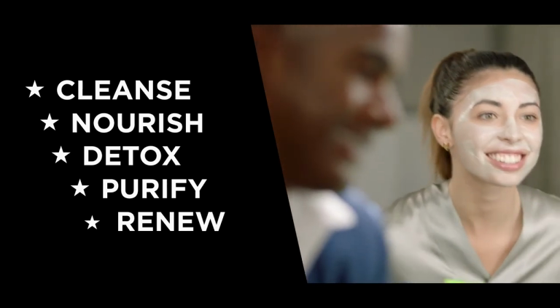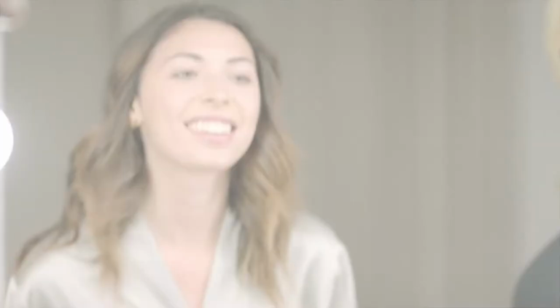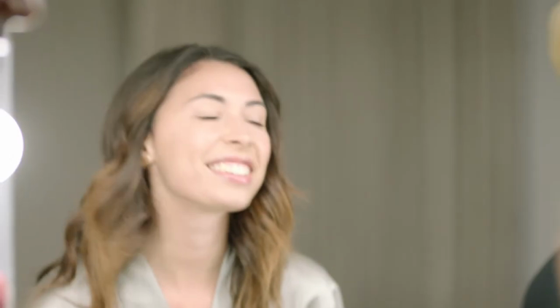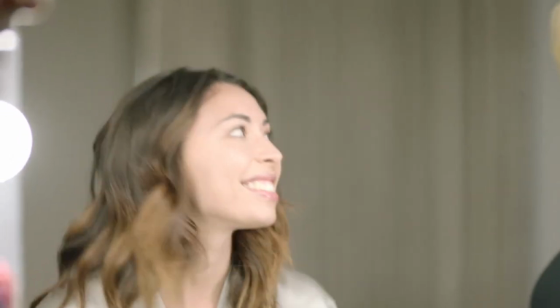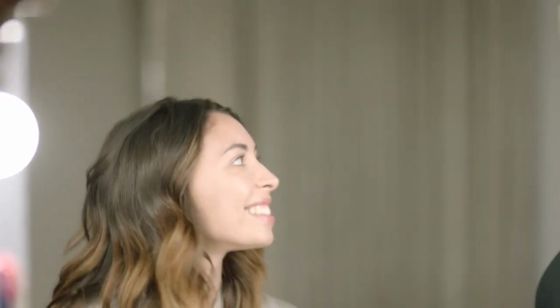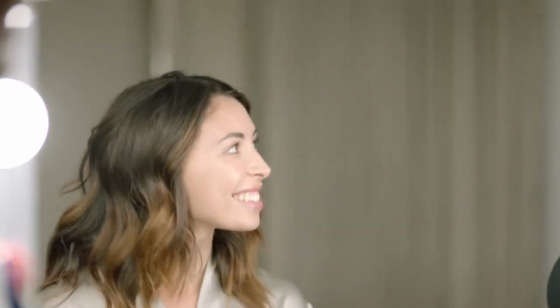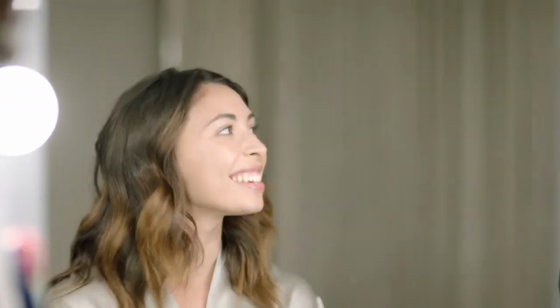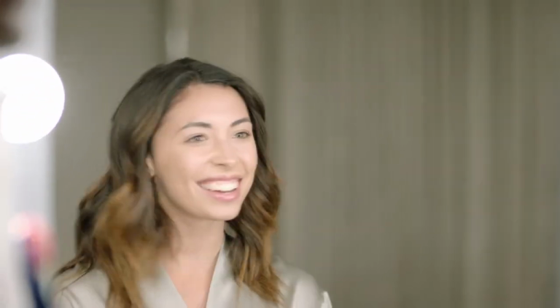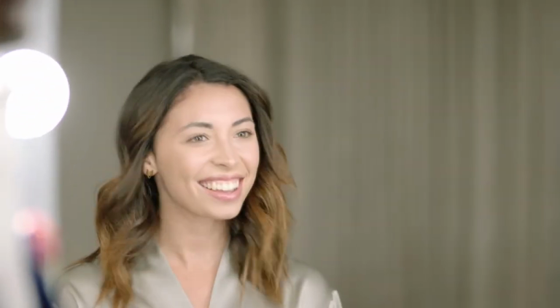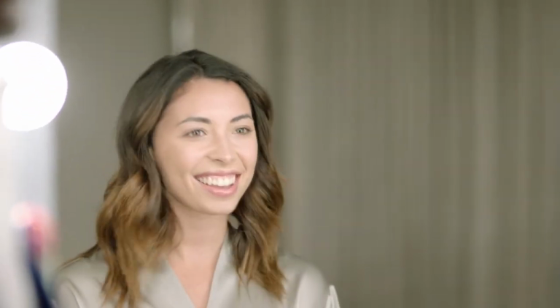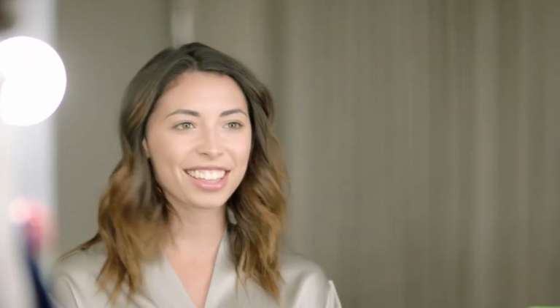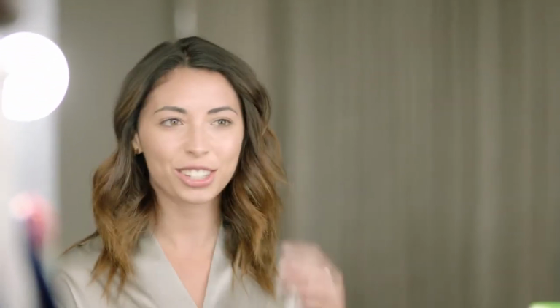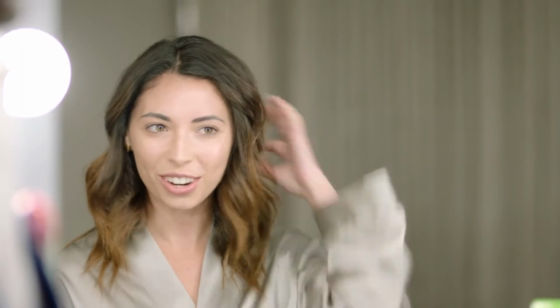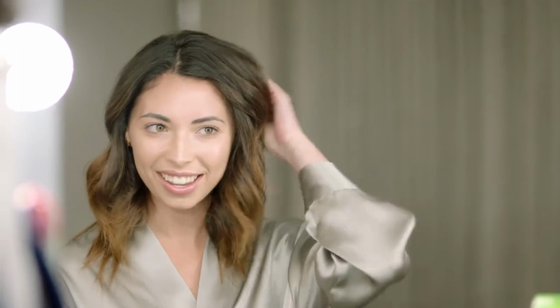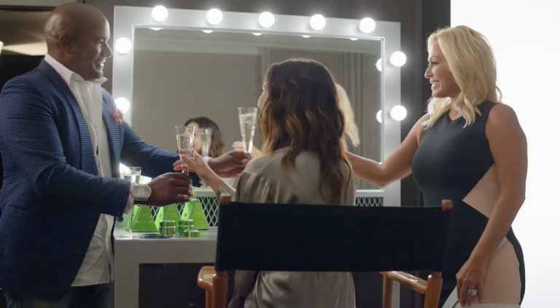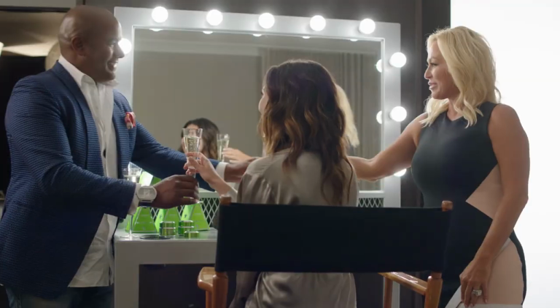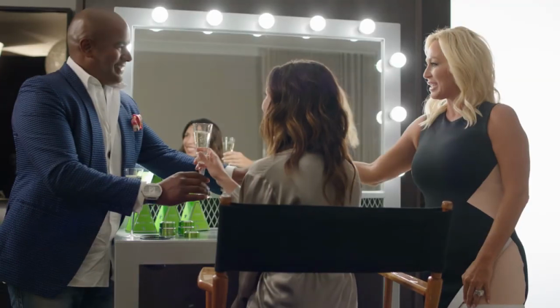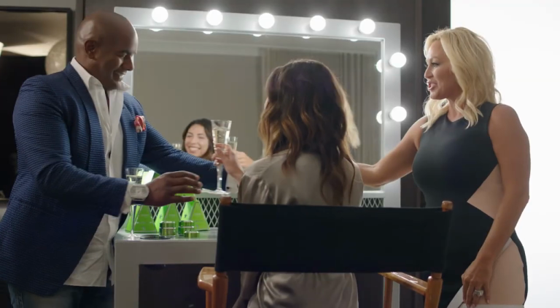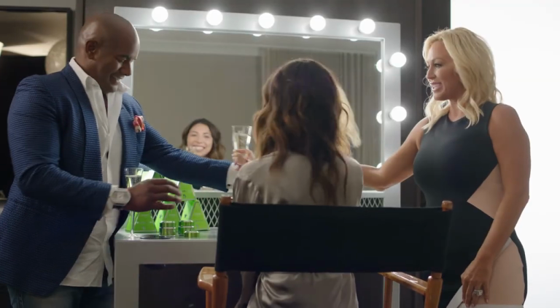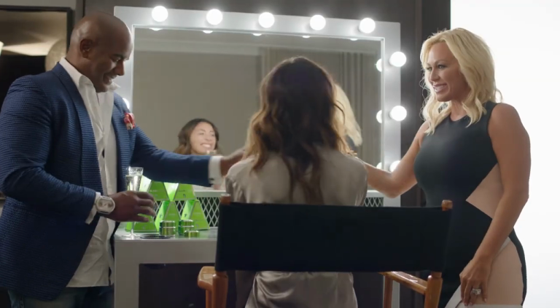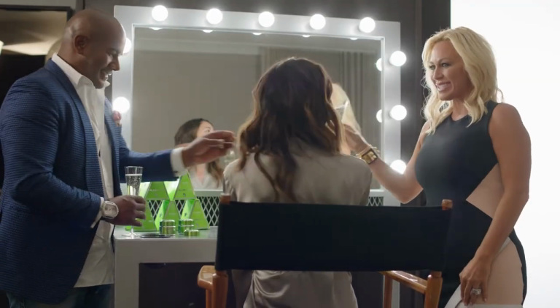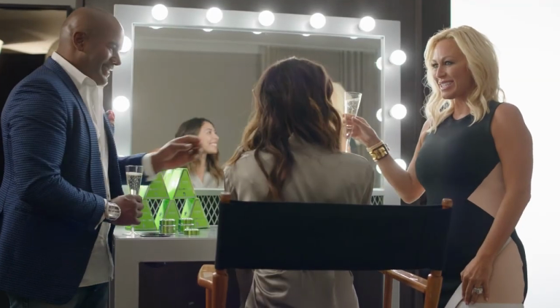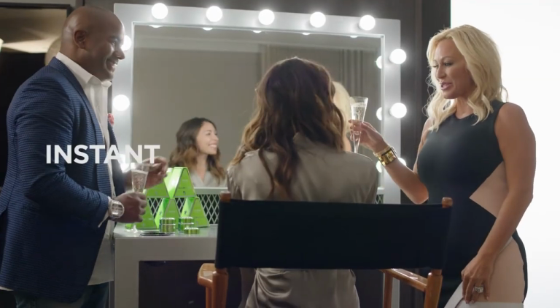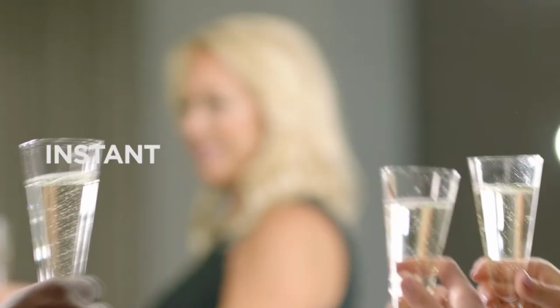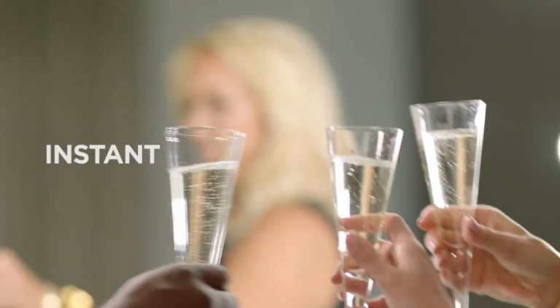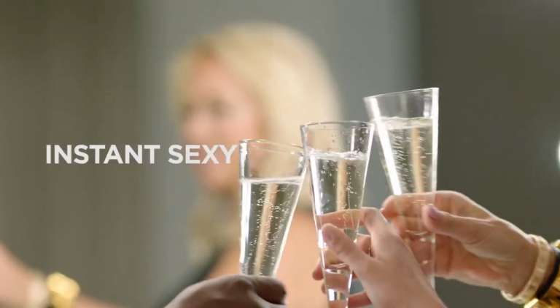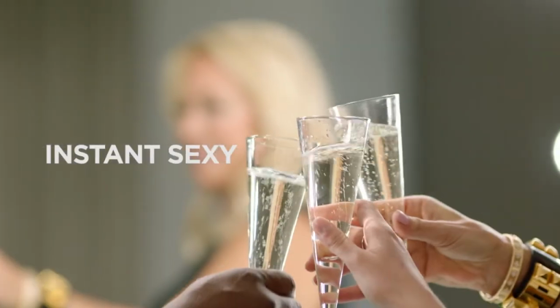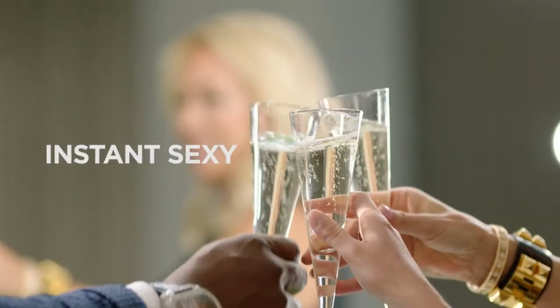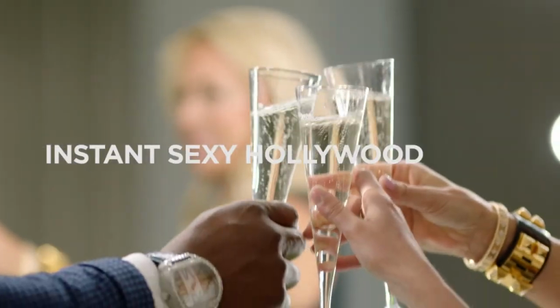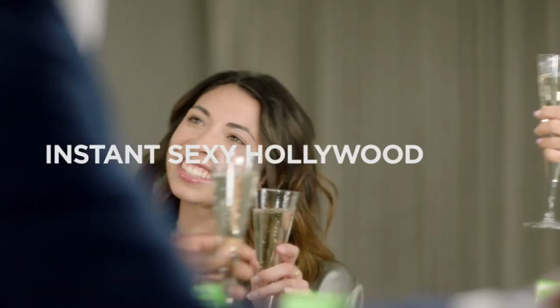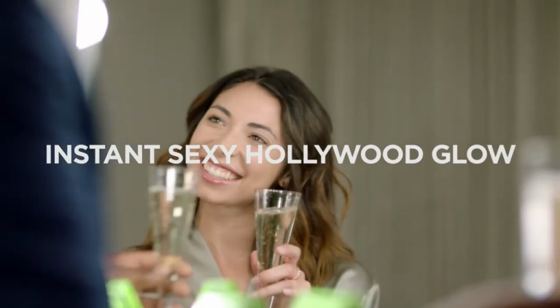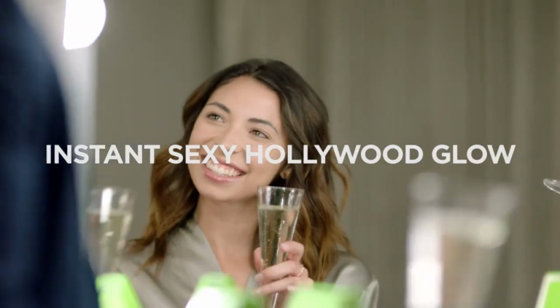Your skin looks flawless. It looks great. Well, let's cheers to an instant sexy Hollywood glow.